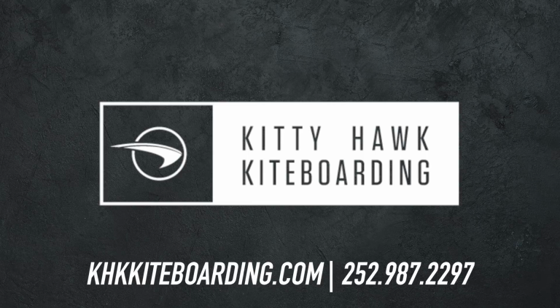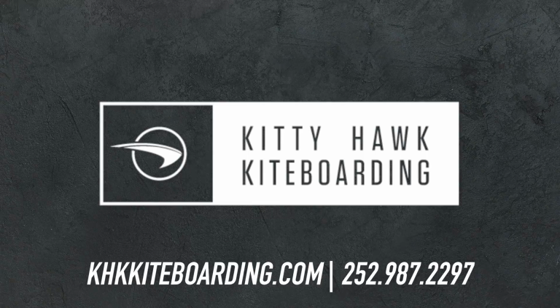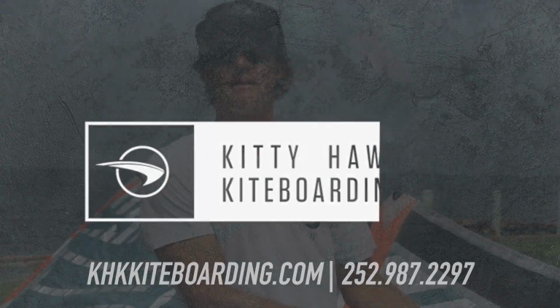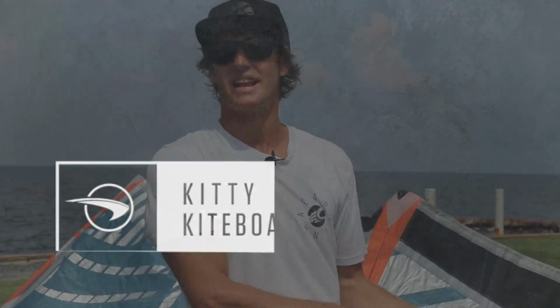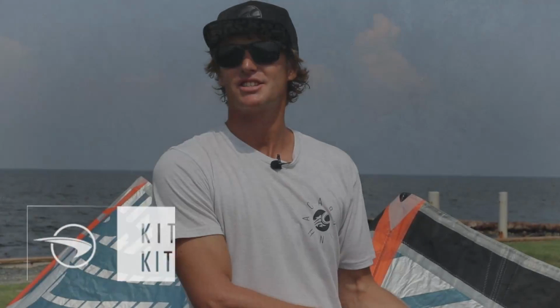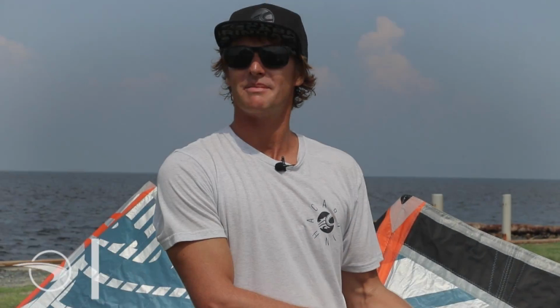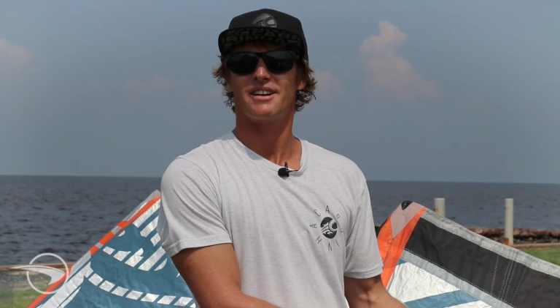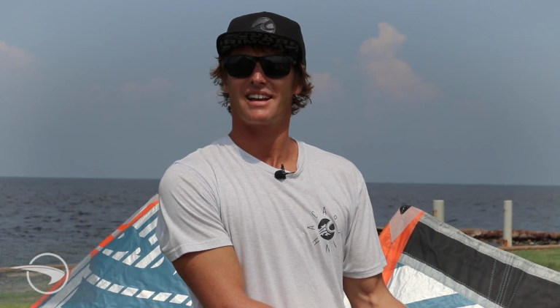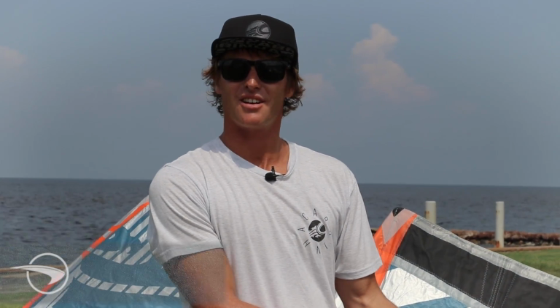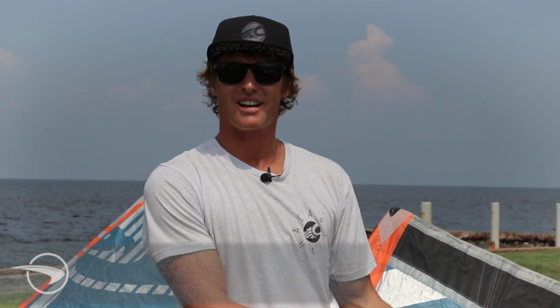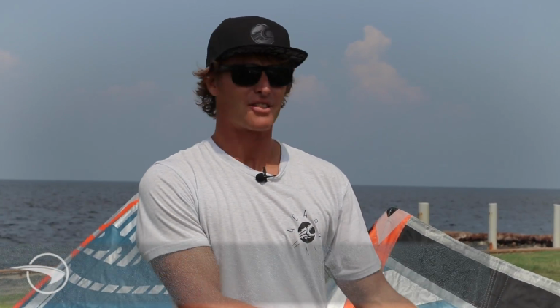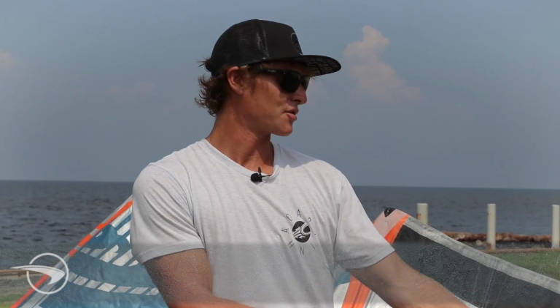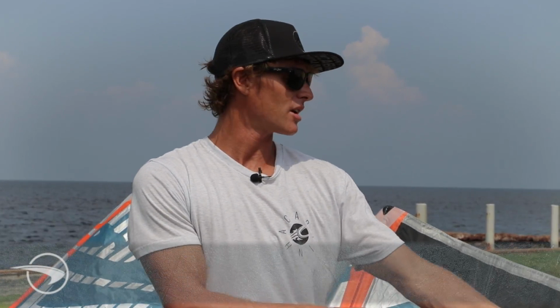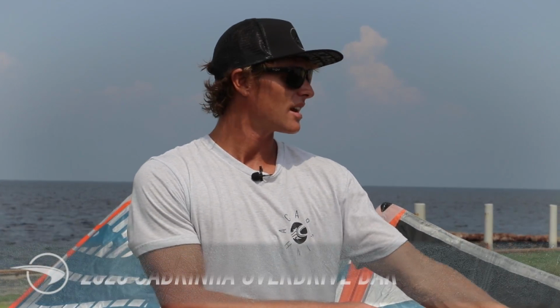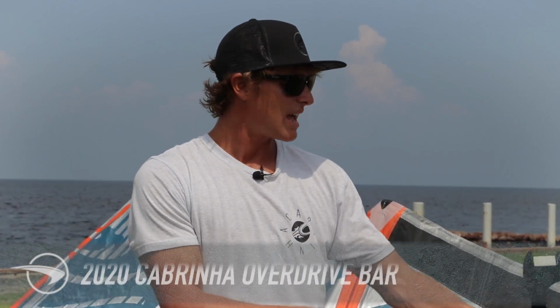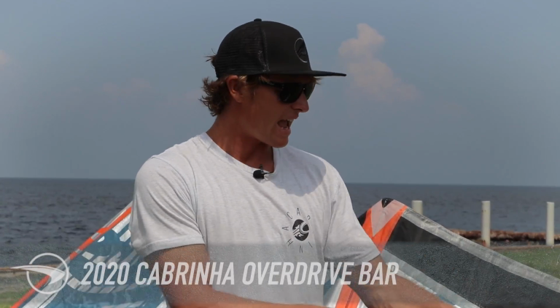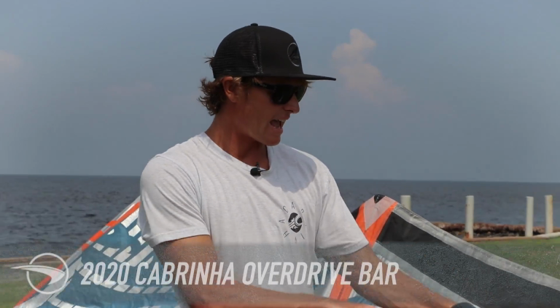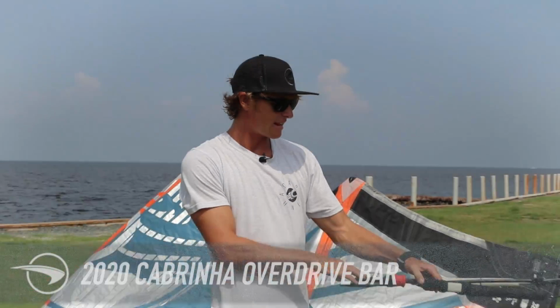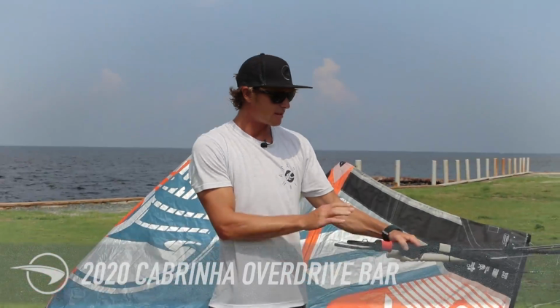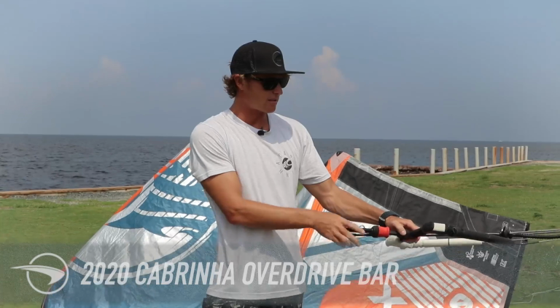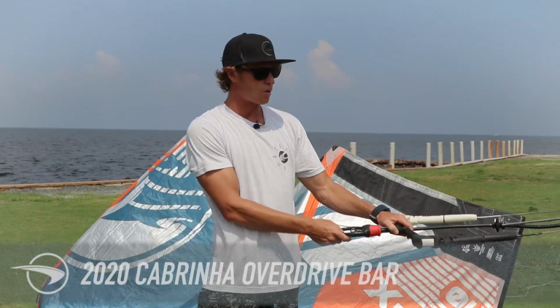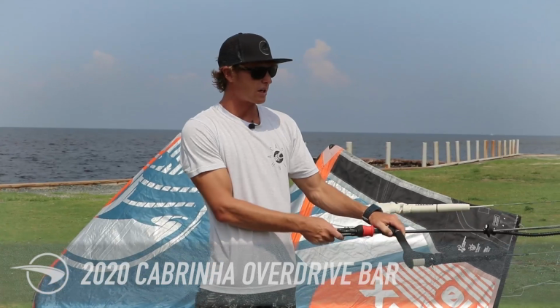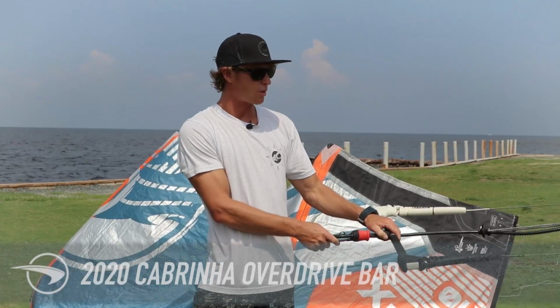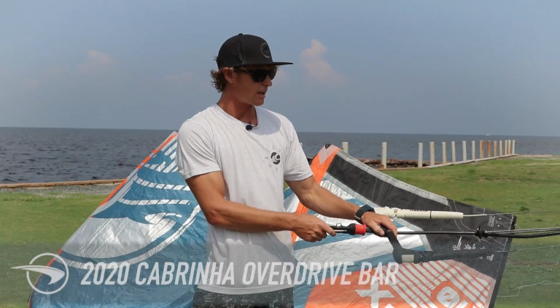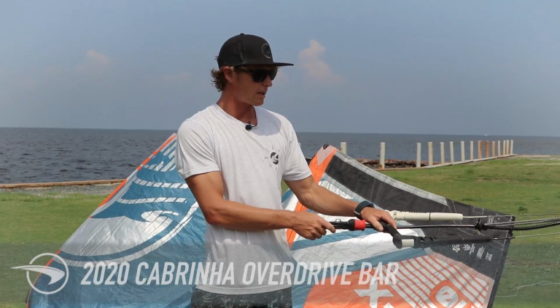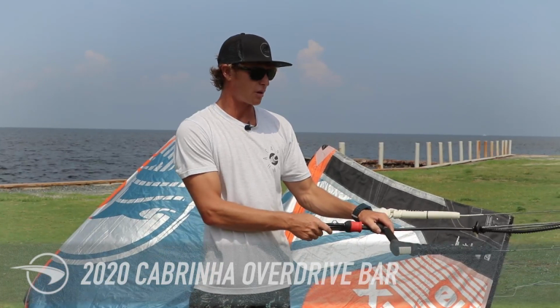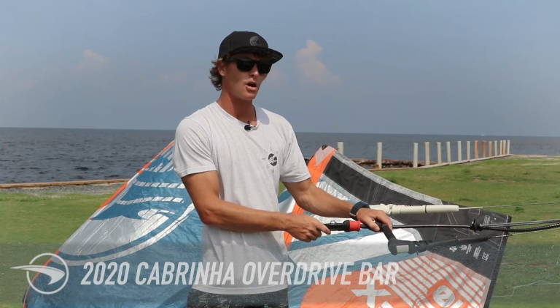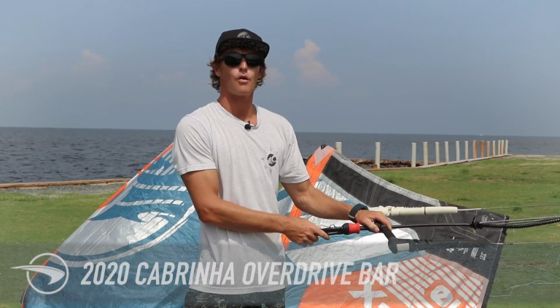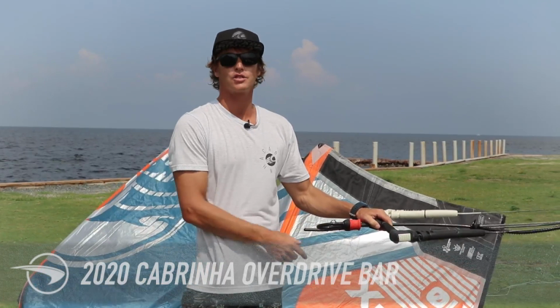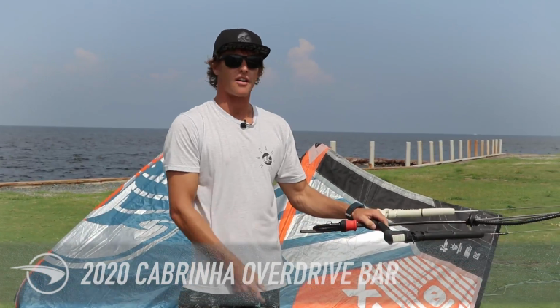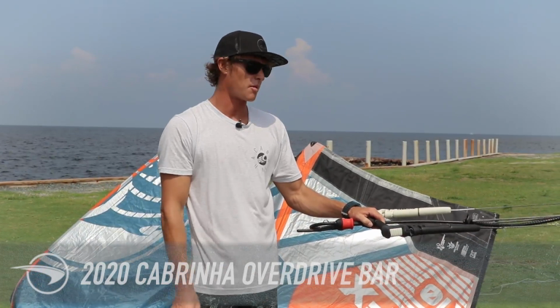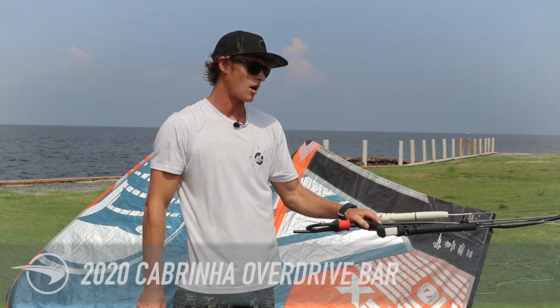I'm Evan Netsch. I'm here at Kitty Hawk Kites Resort and this is the 2020 Cabrina Overdrive Bar.